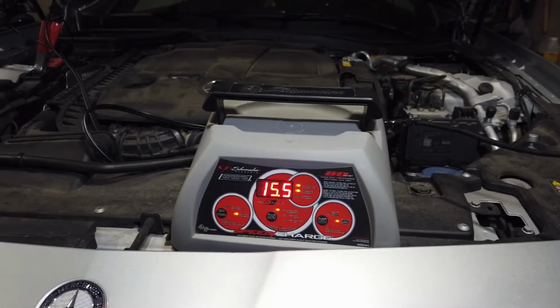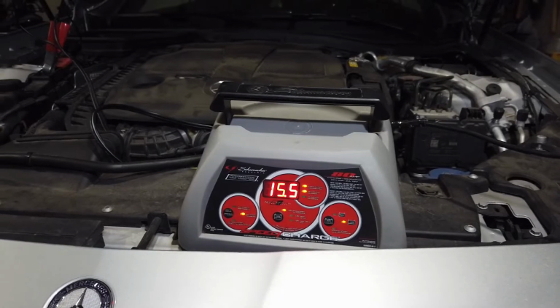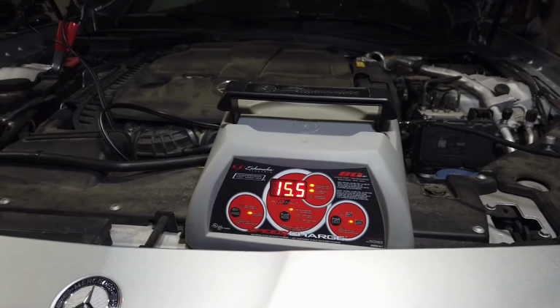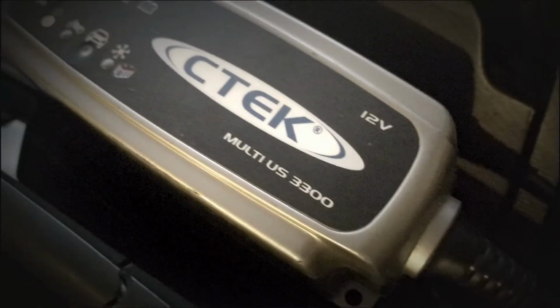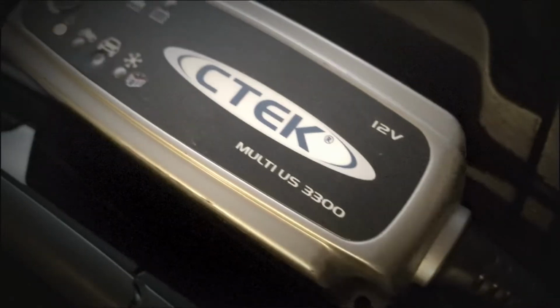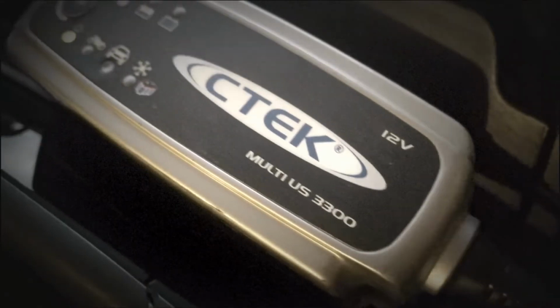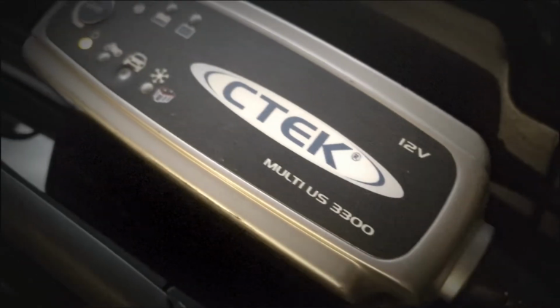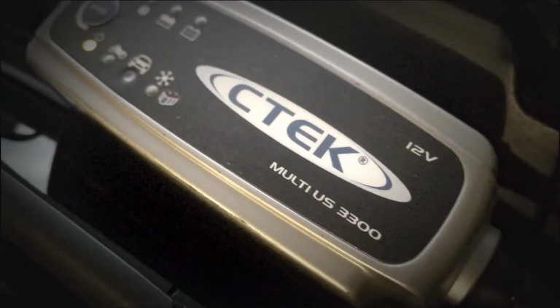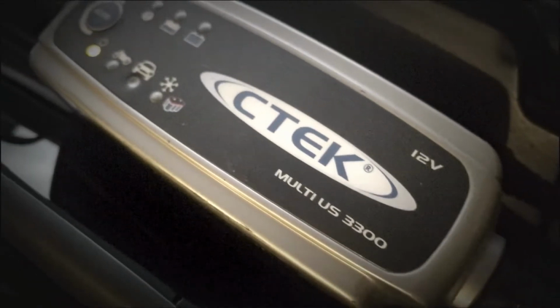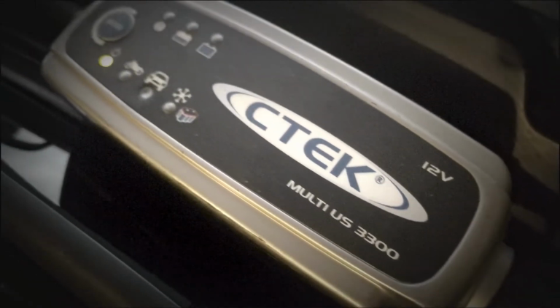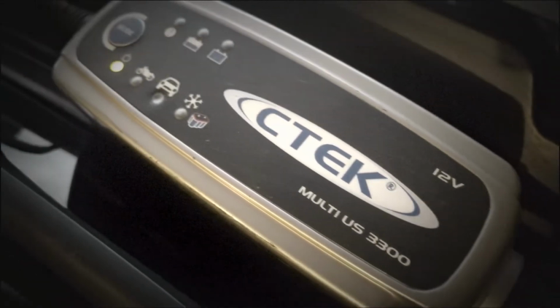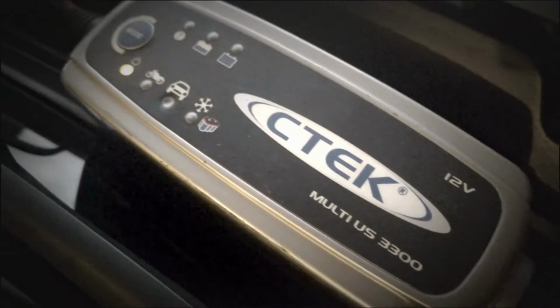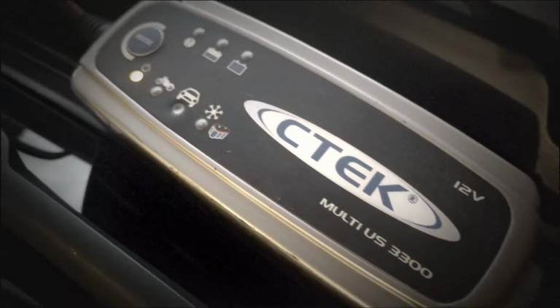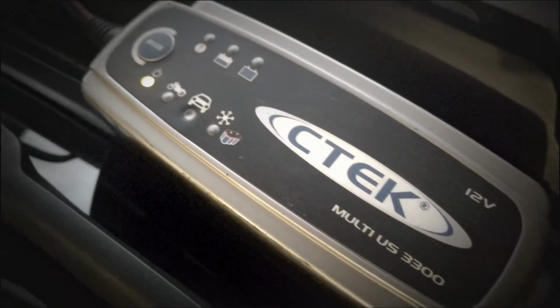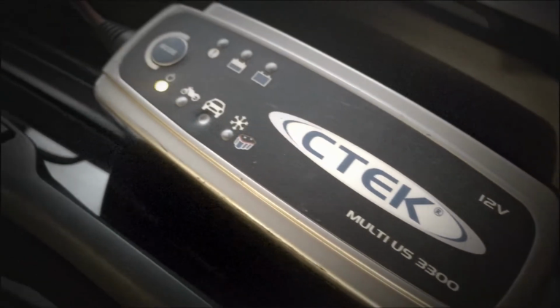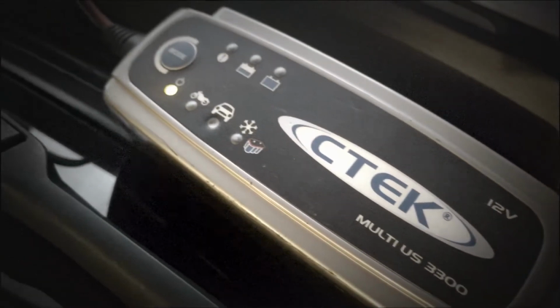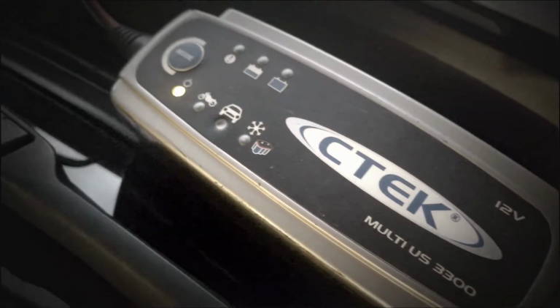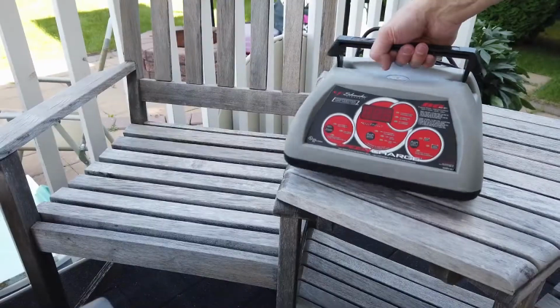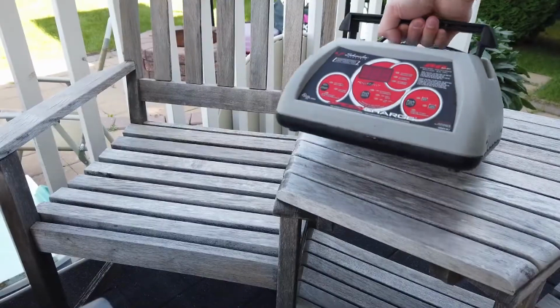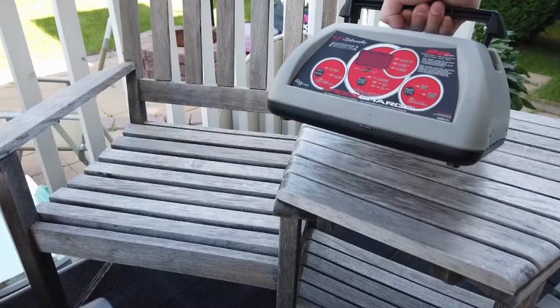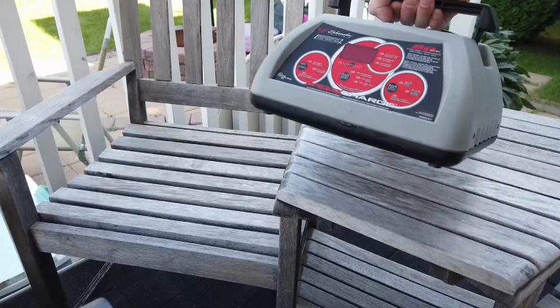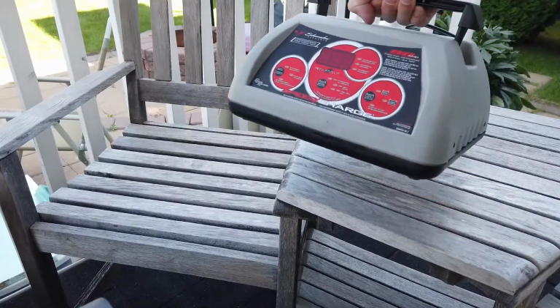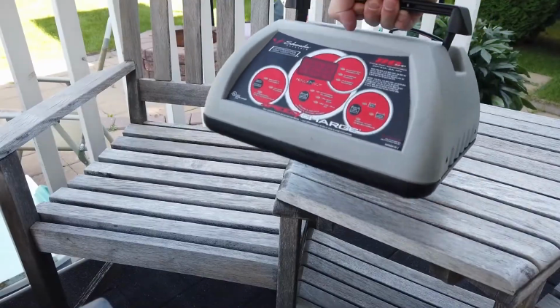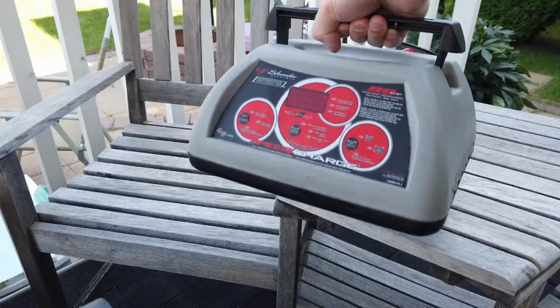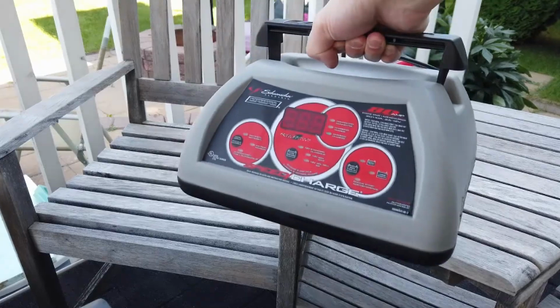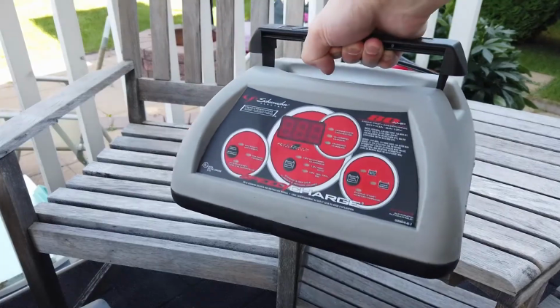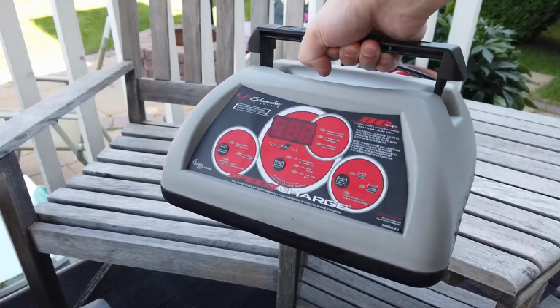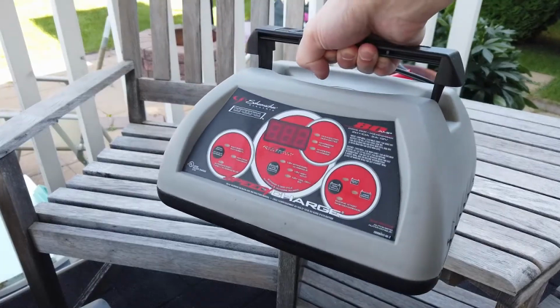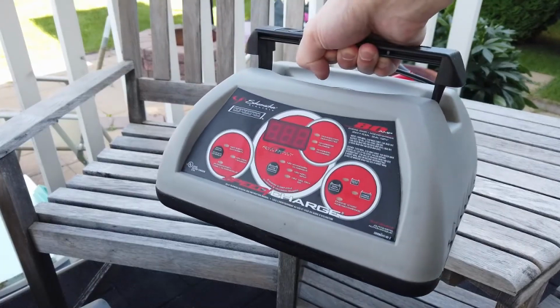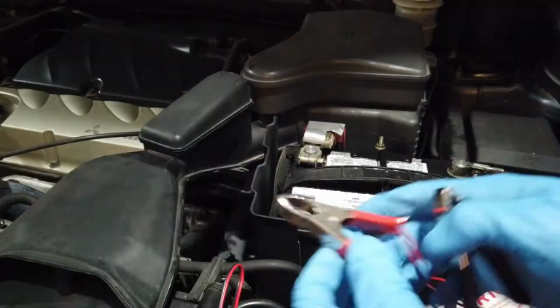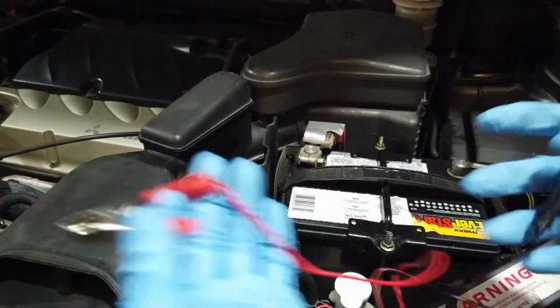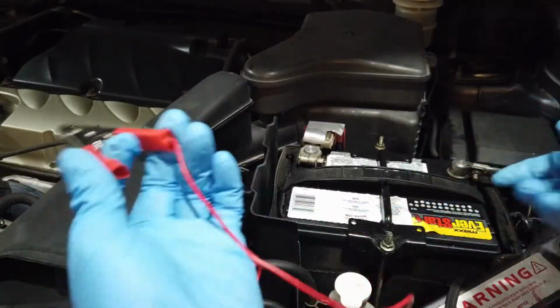In this video, find out the three types of battery chargers you can use, how to maintain or charge your battery, and why you don't want to overcharge them.